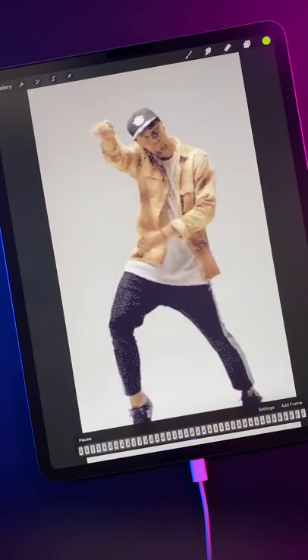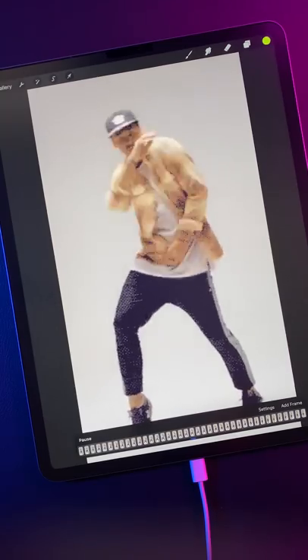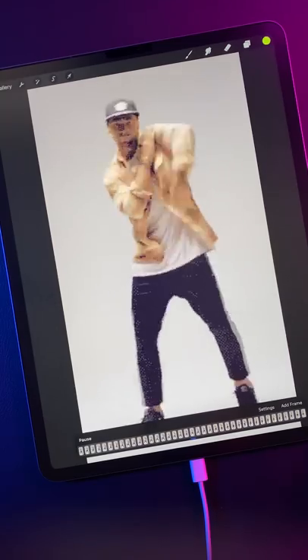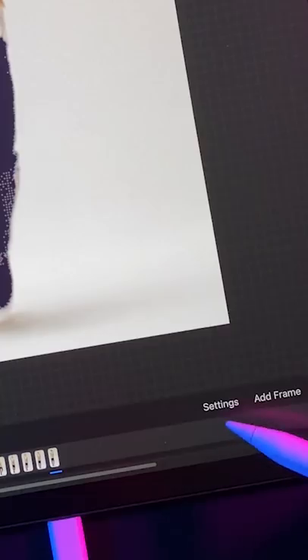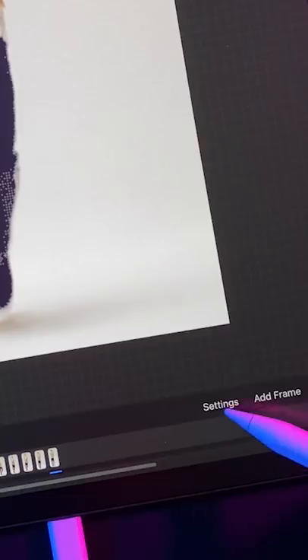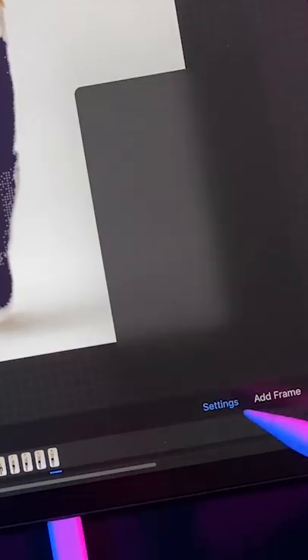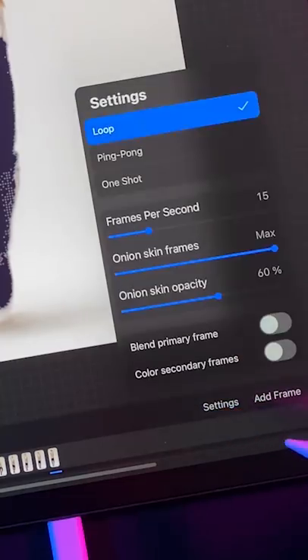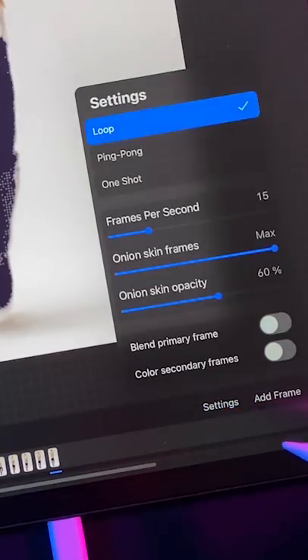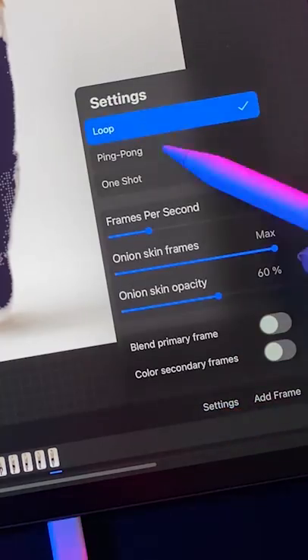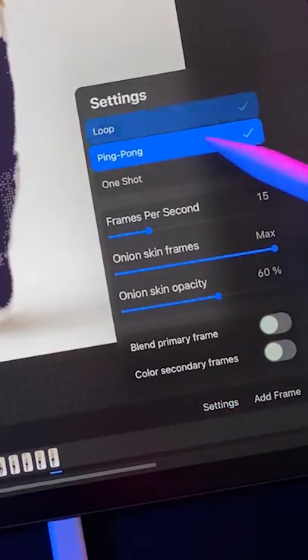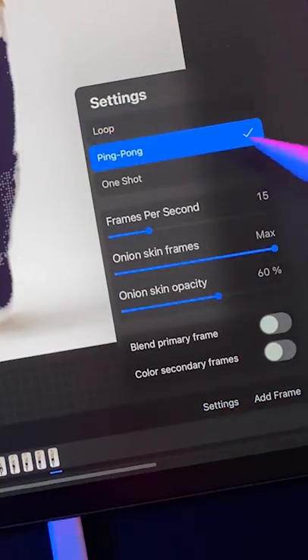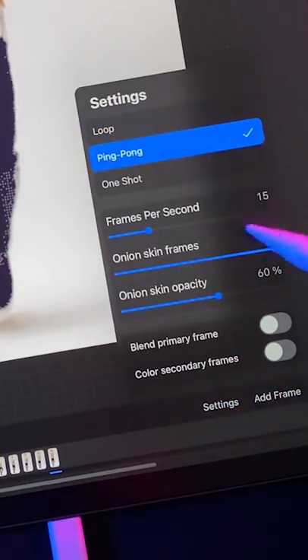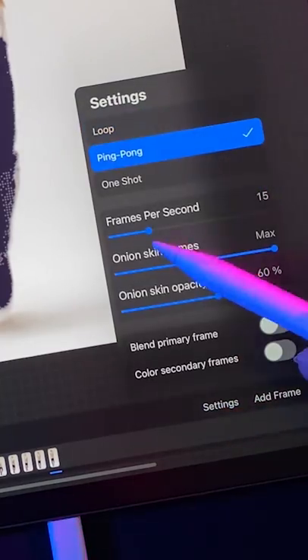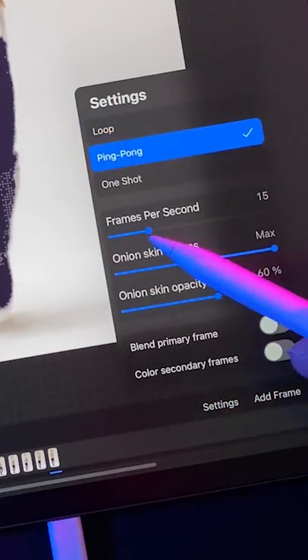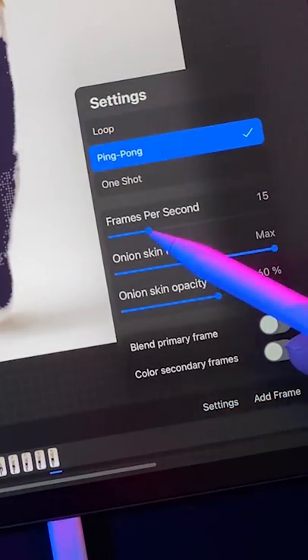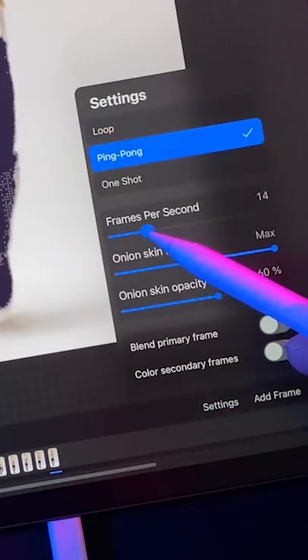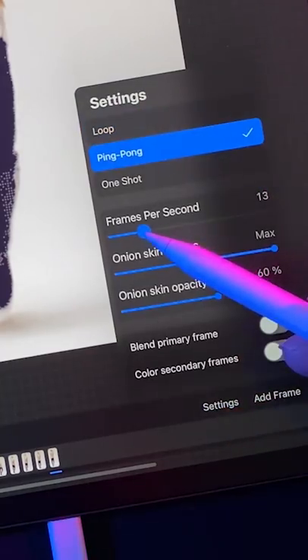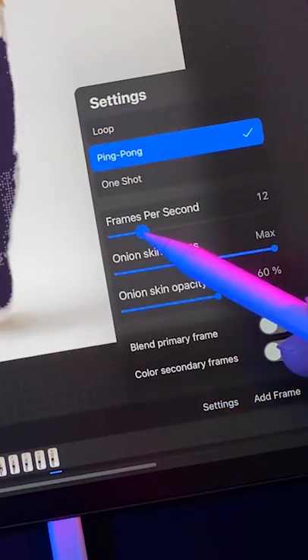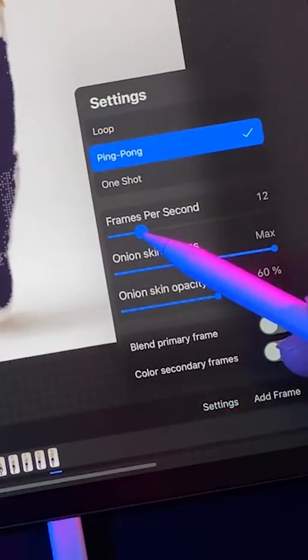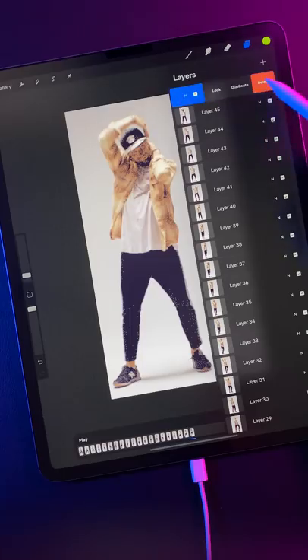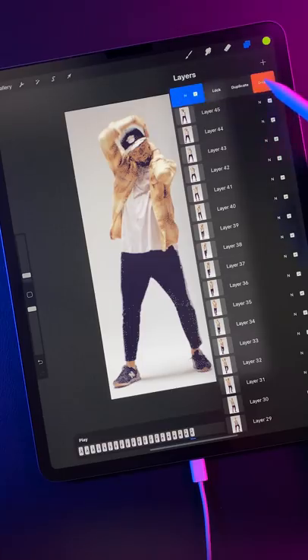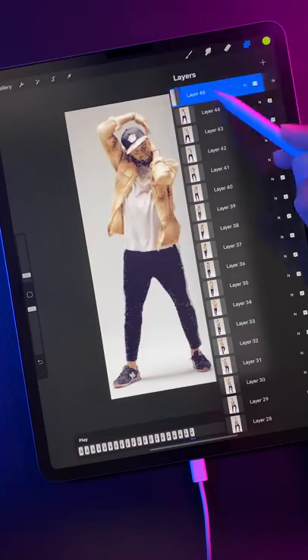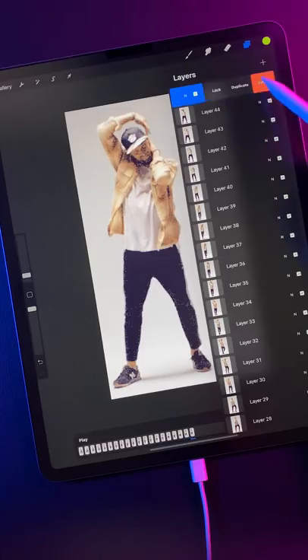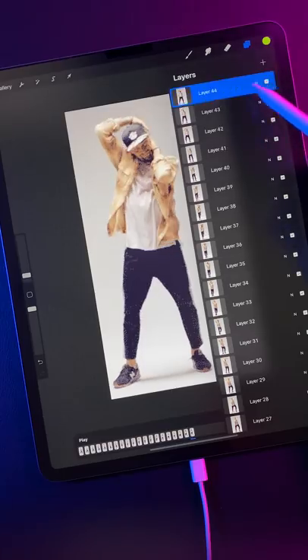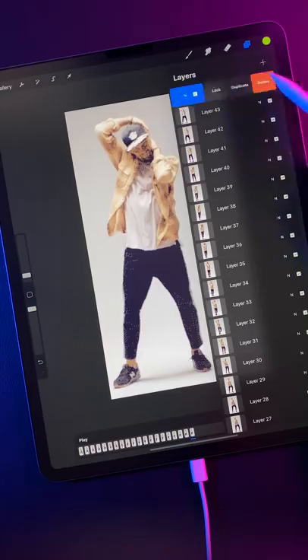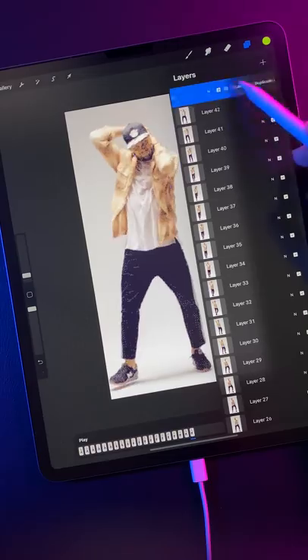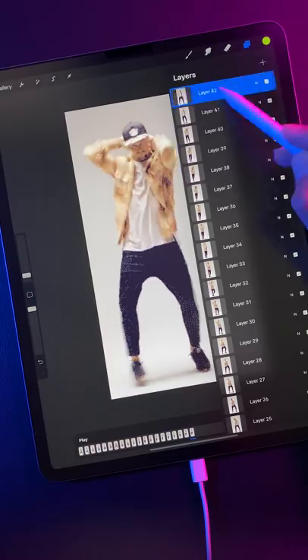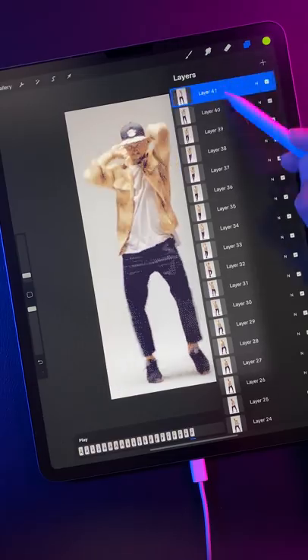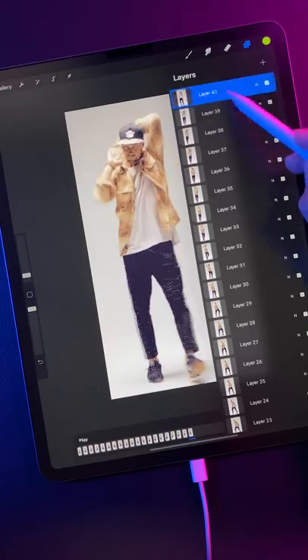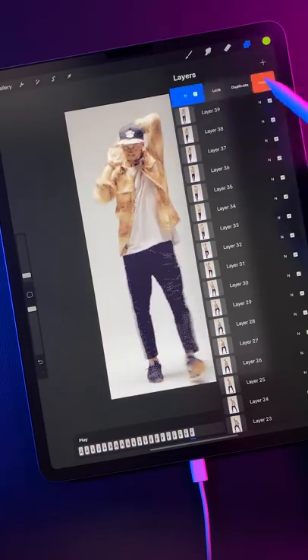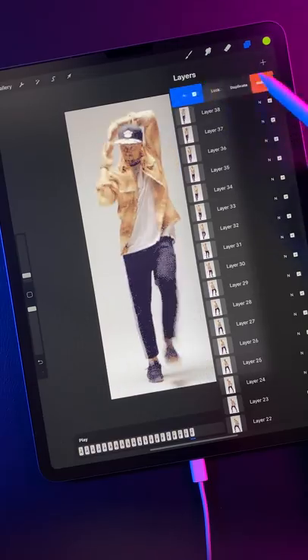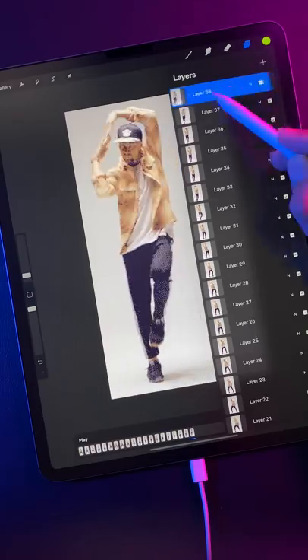Step 3: Set your animation settings to ping pong and 12 frames per second. Then reduce the number of frames in your gif as much as you can.